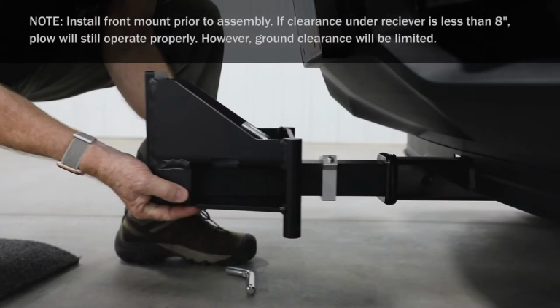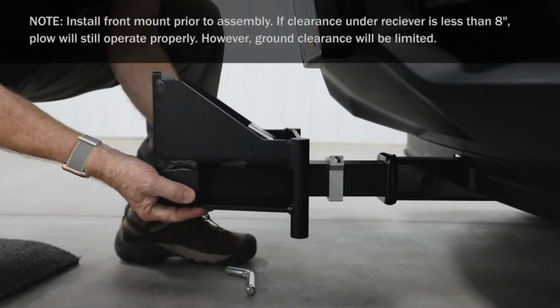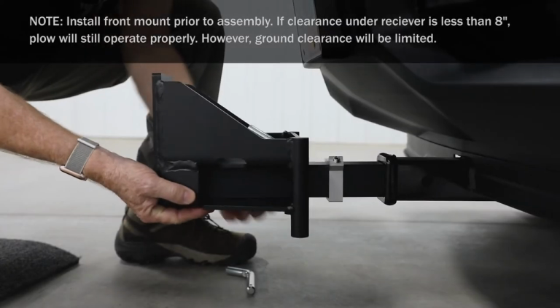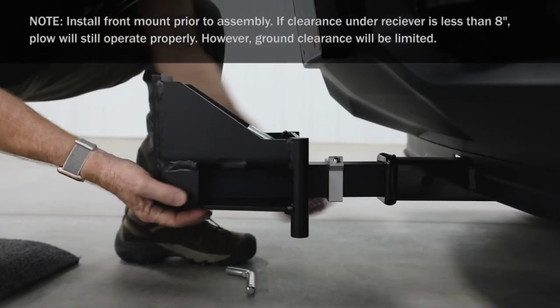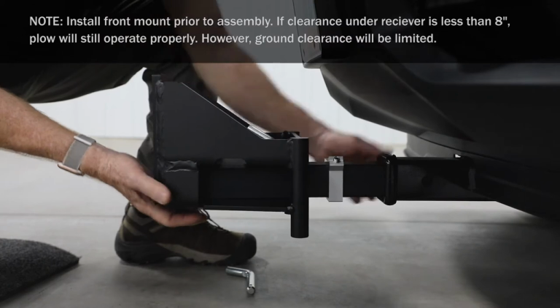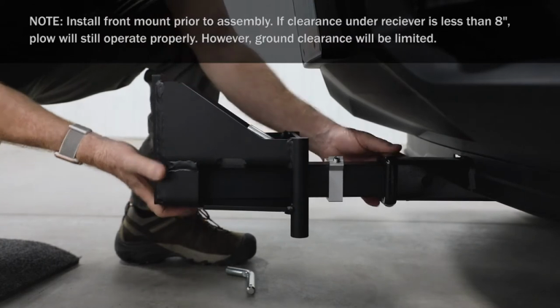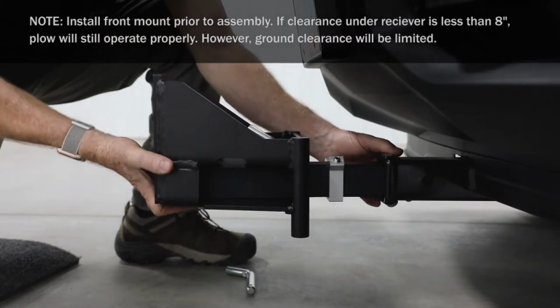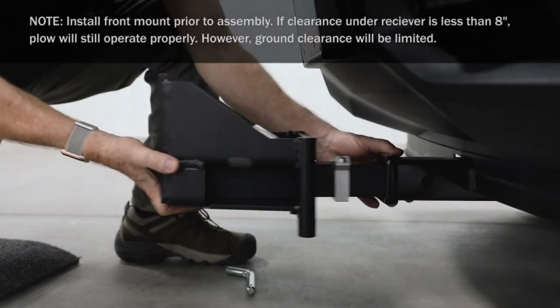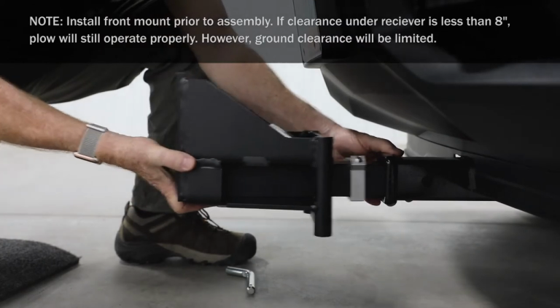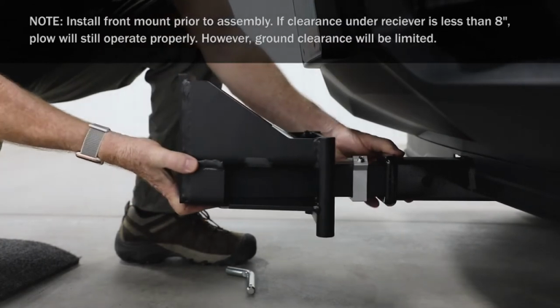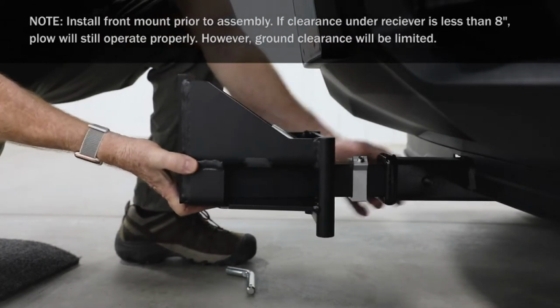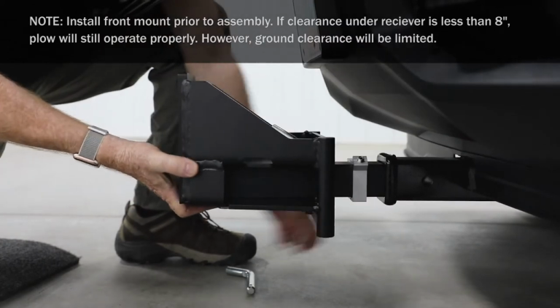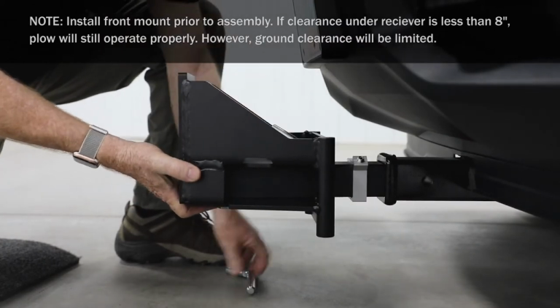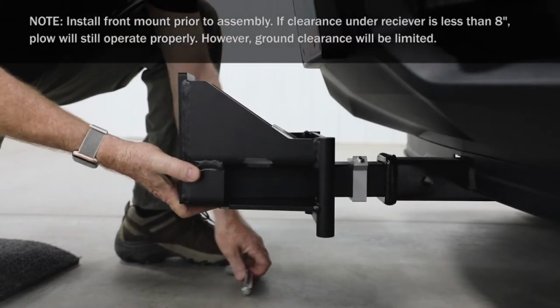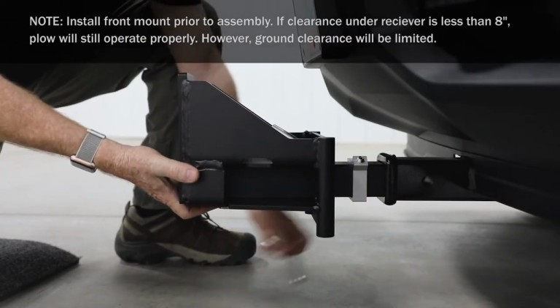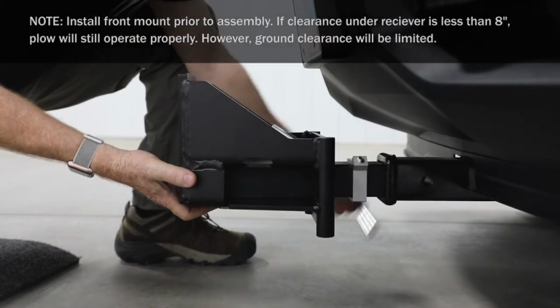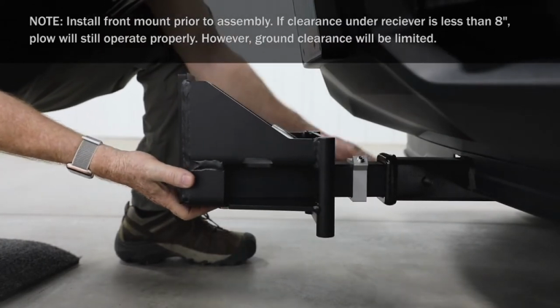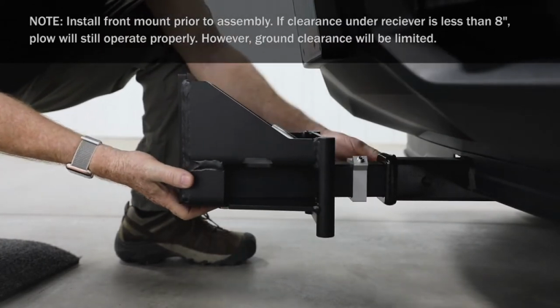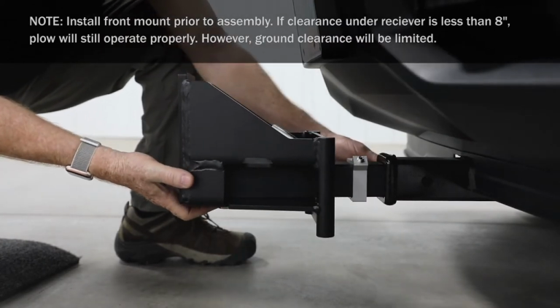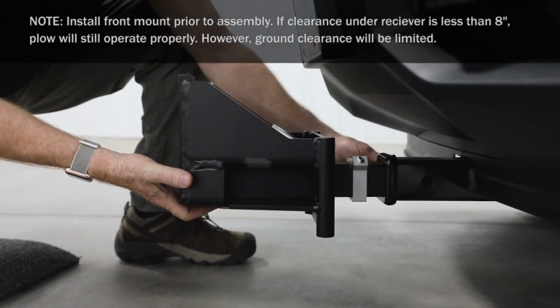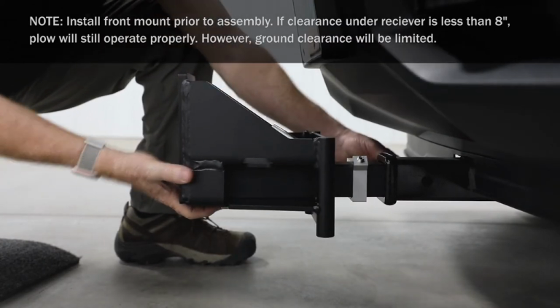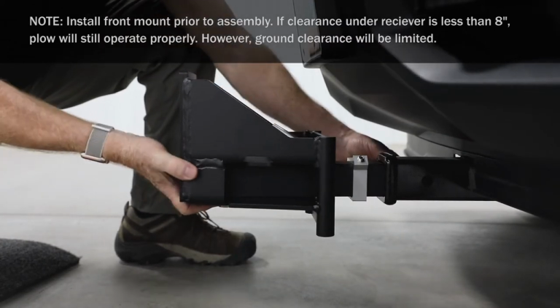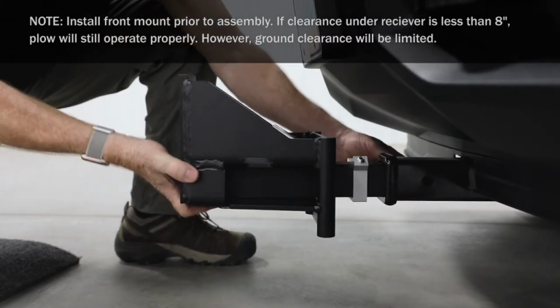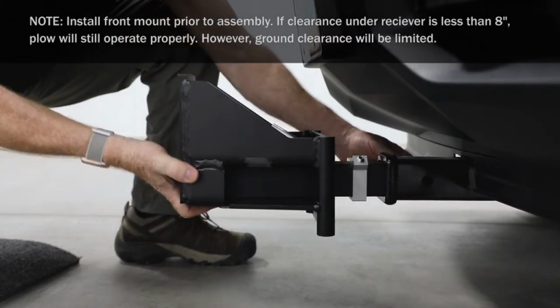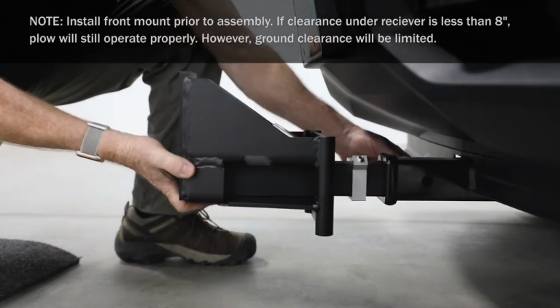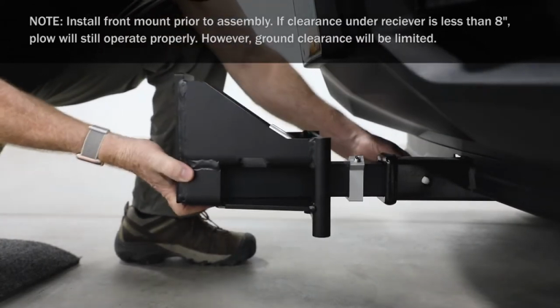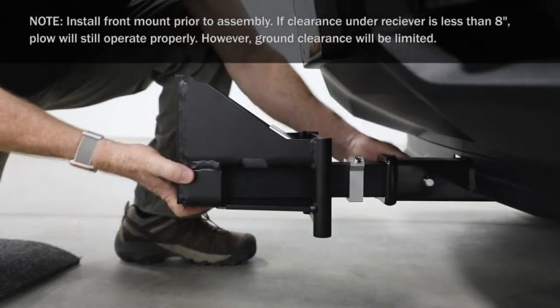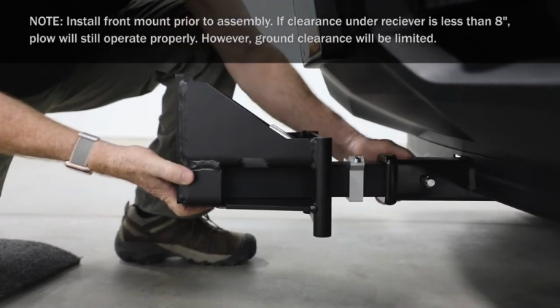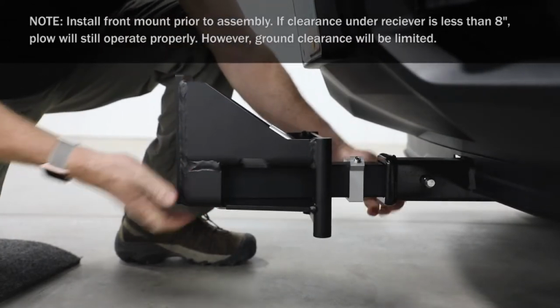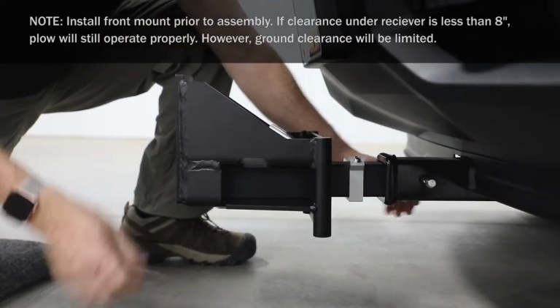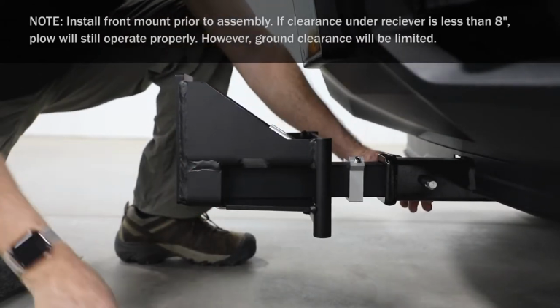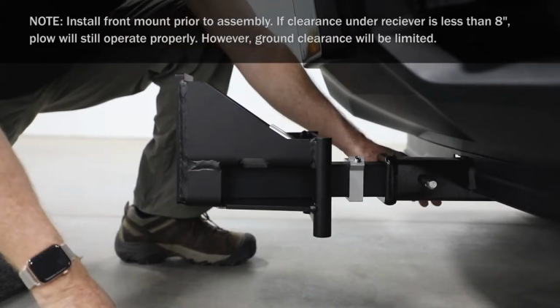Insert interceptor into receiver with mounting bracket facing up and secure with receiver pin.